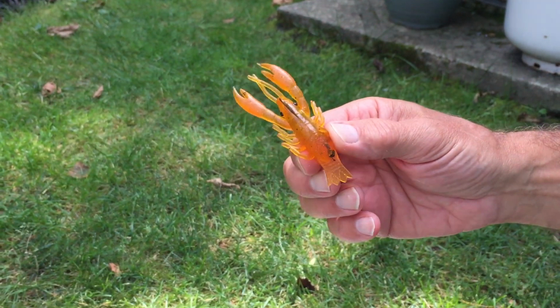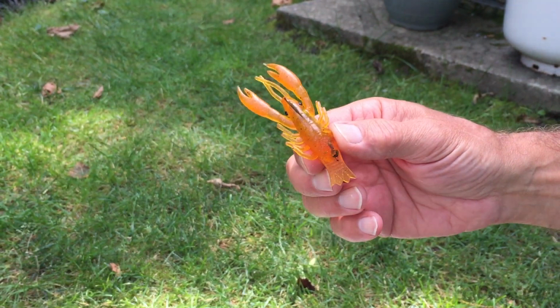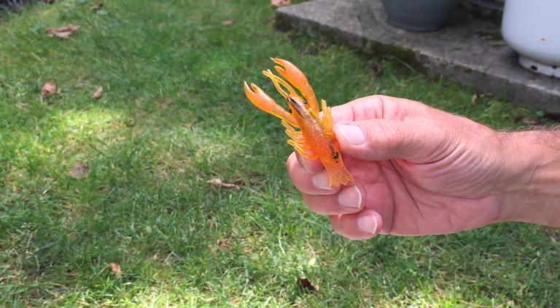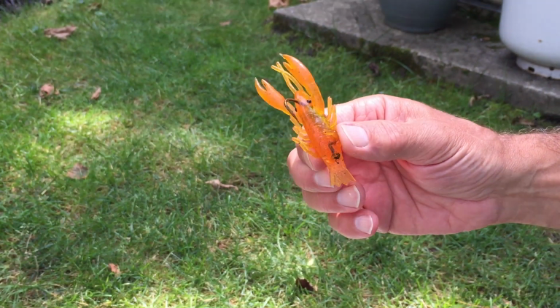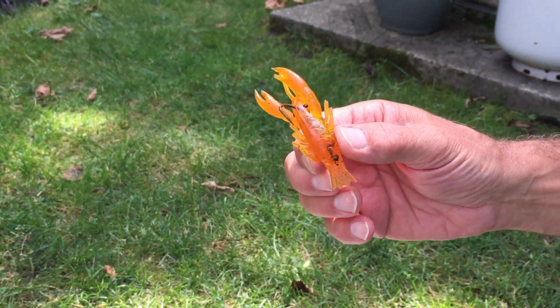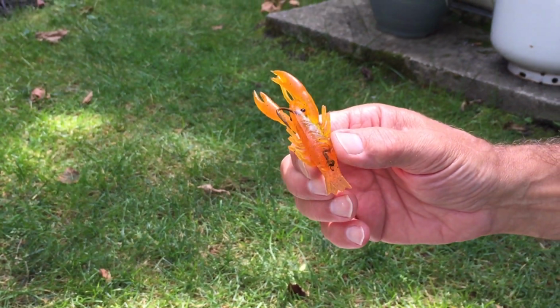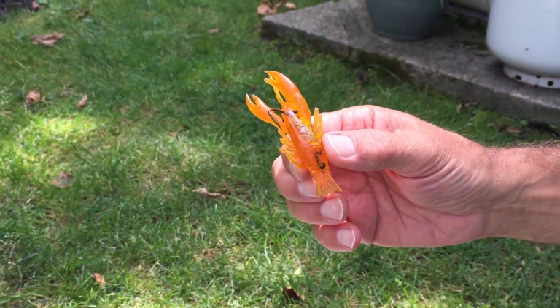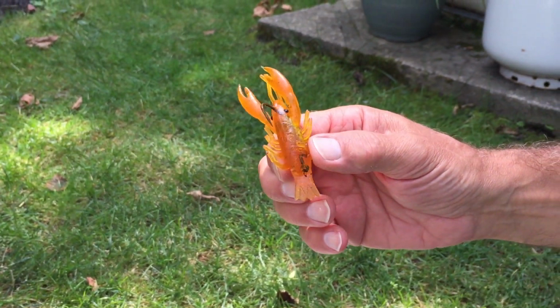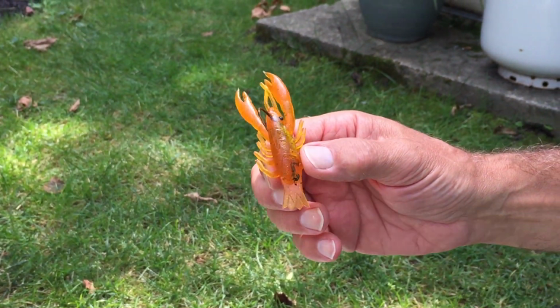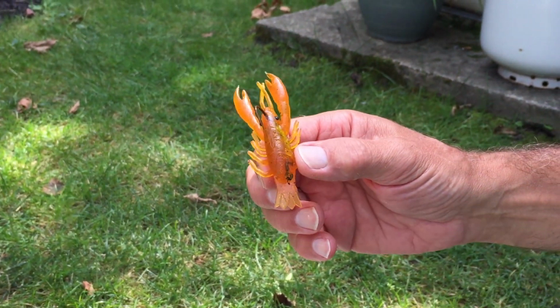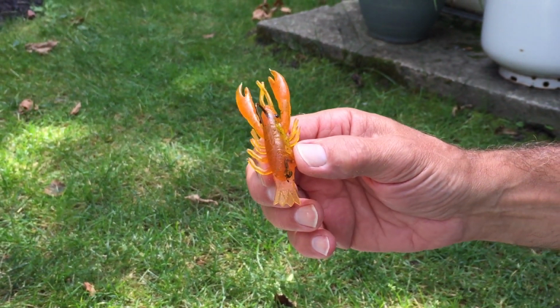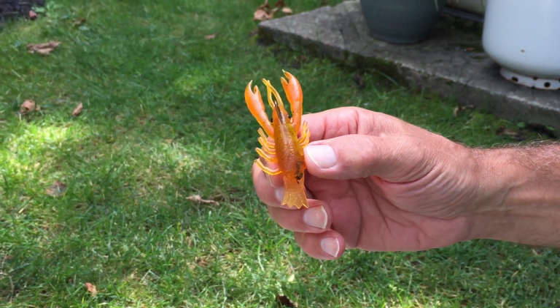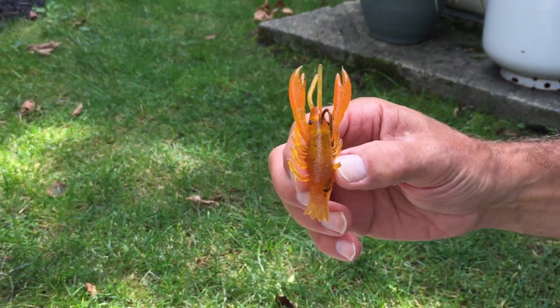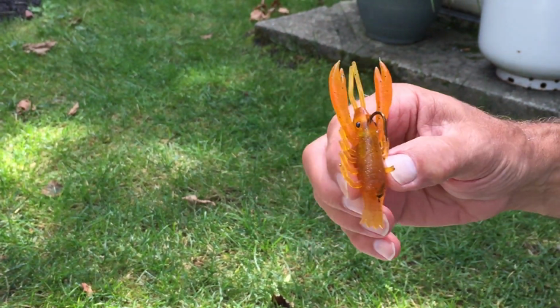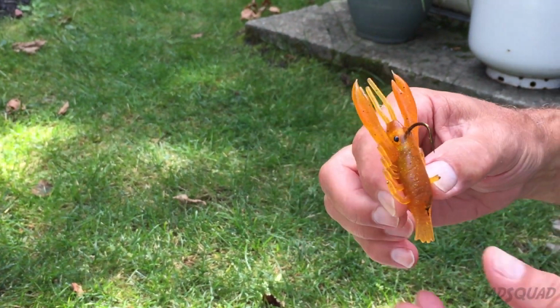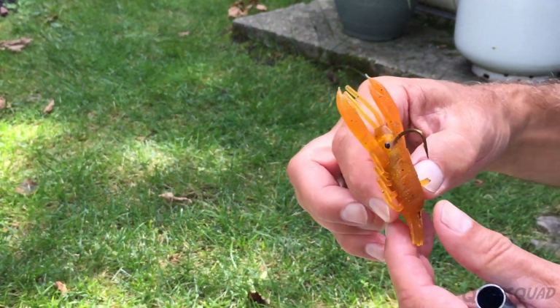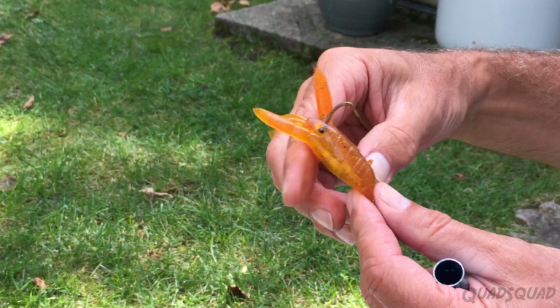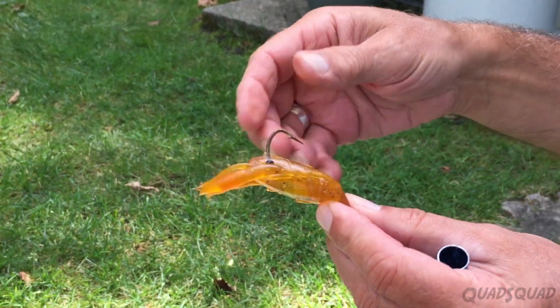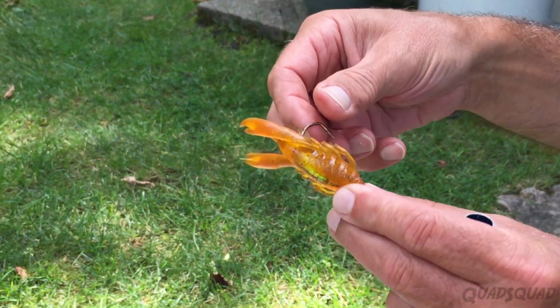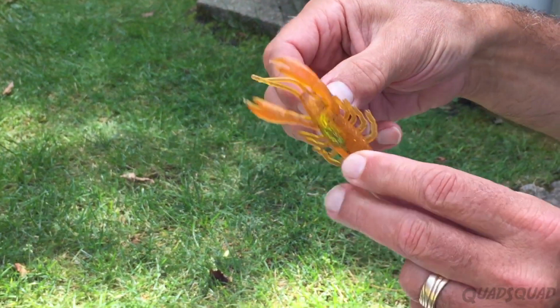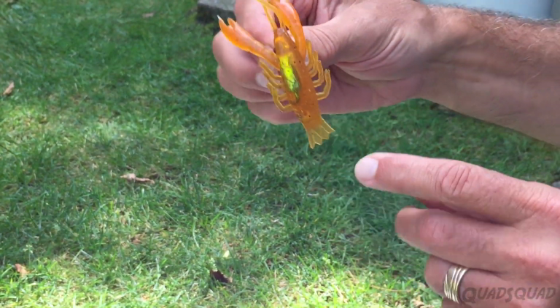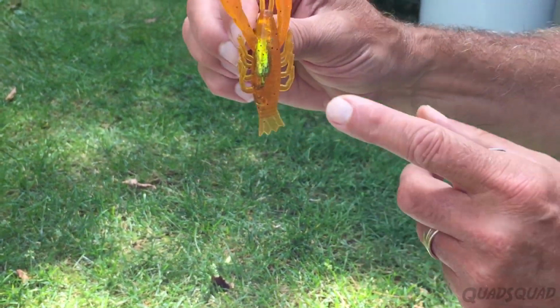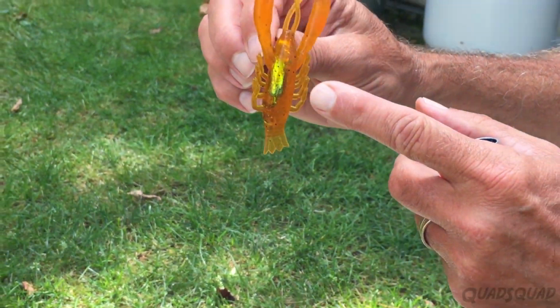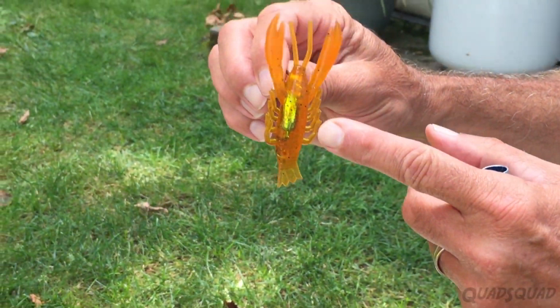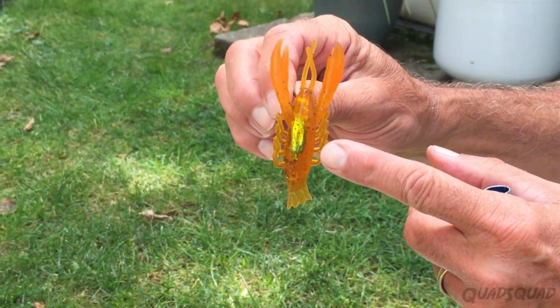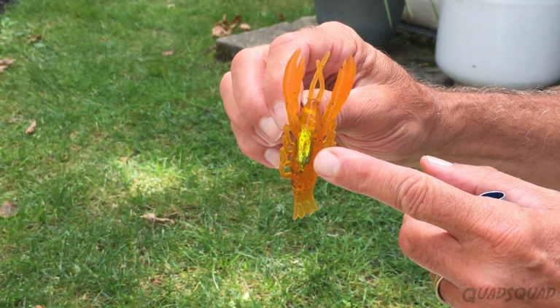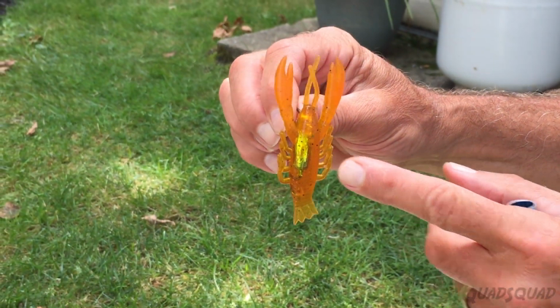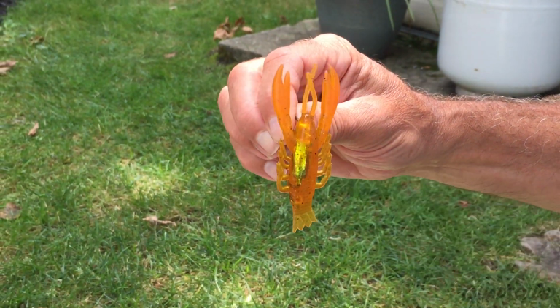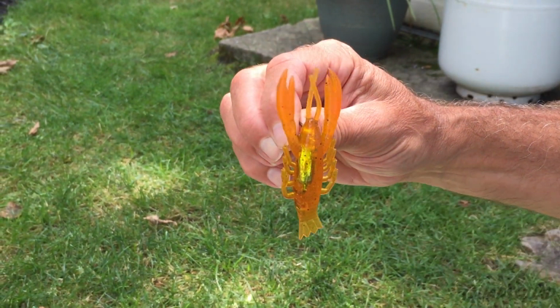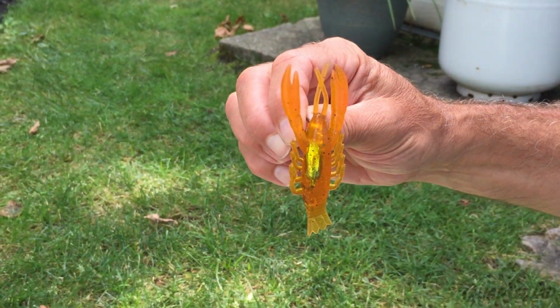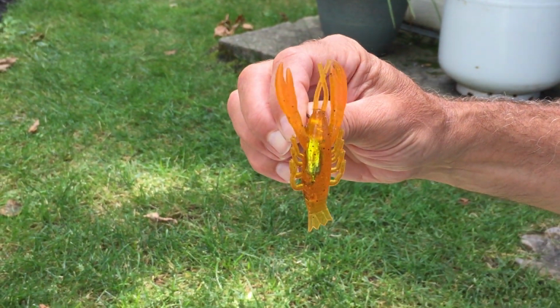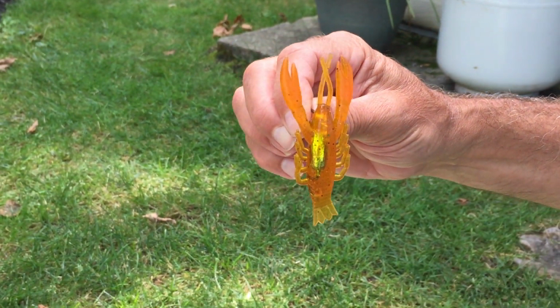Another option for bass is a weighted crayfish like this. The weight helps the lure dive deeper.